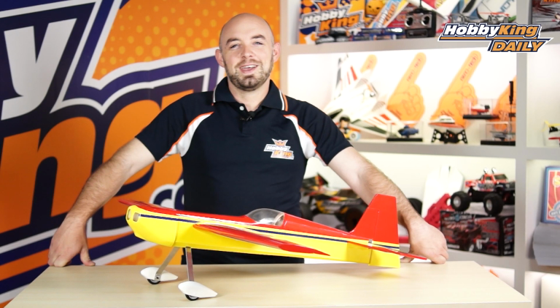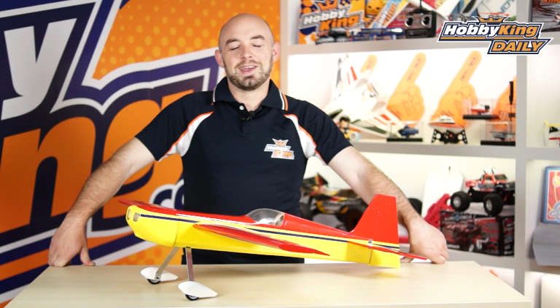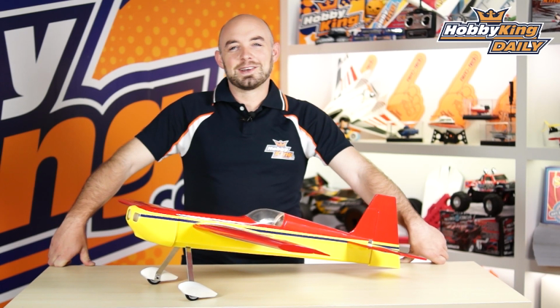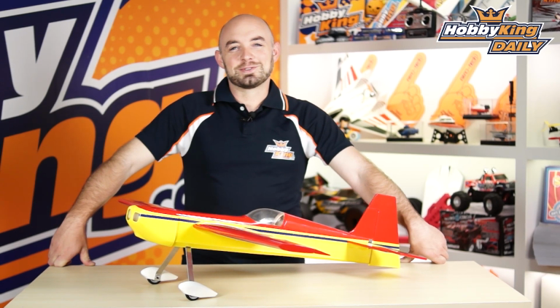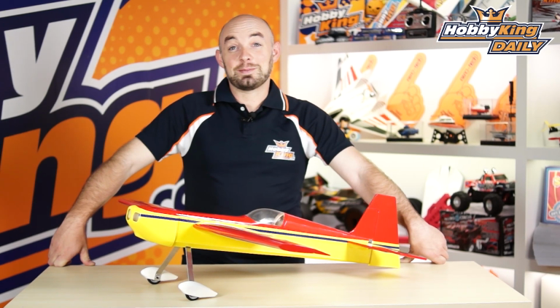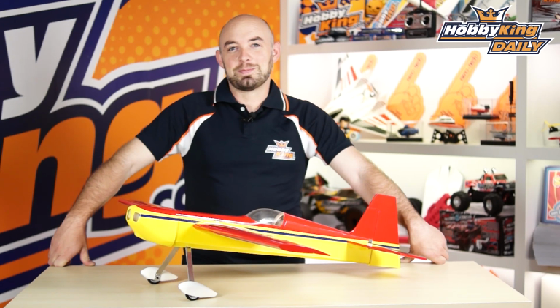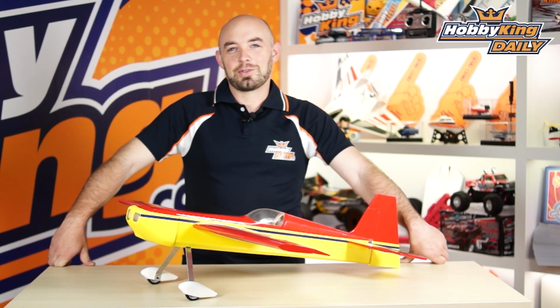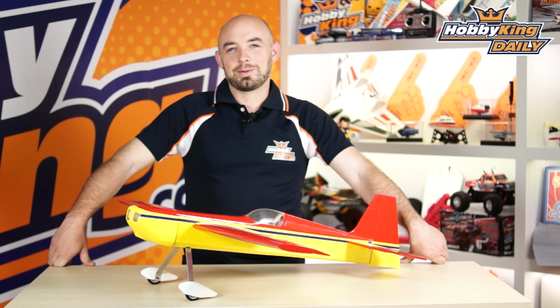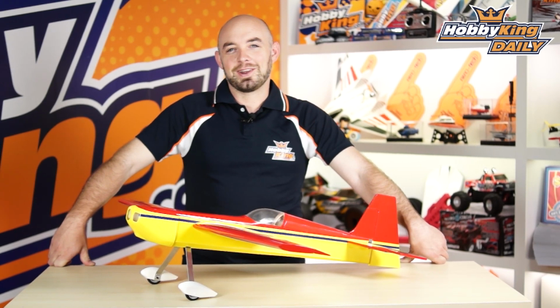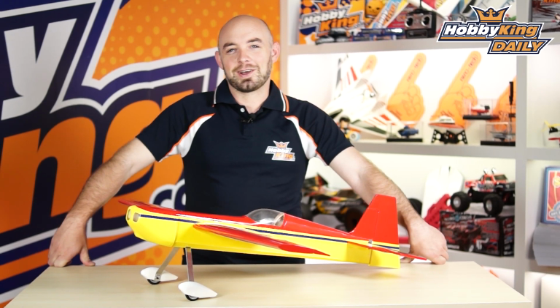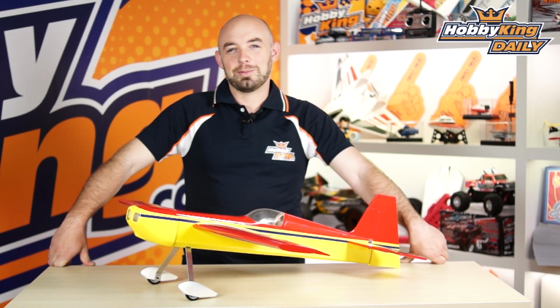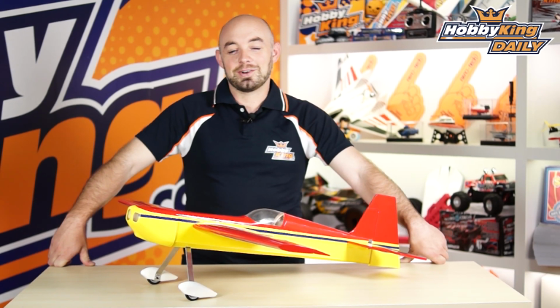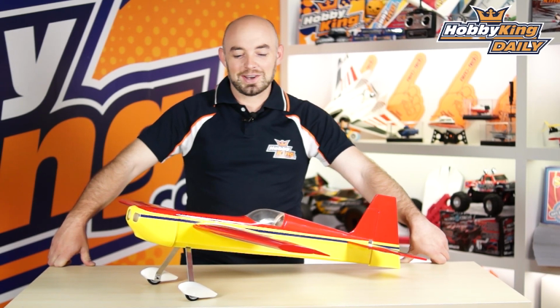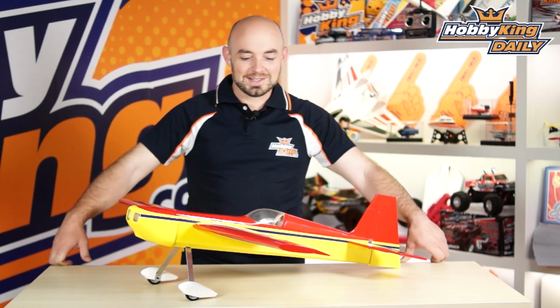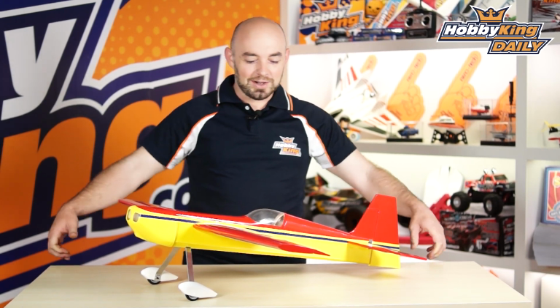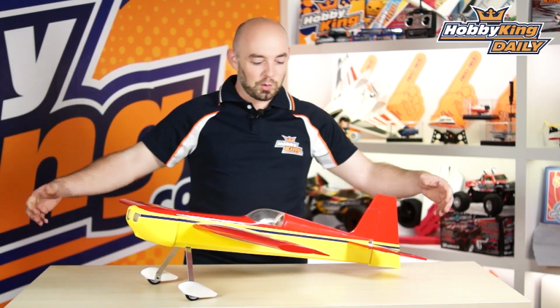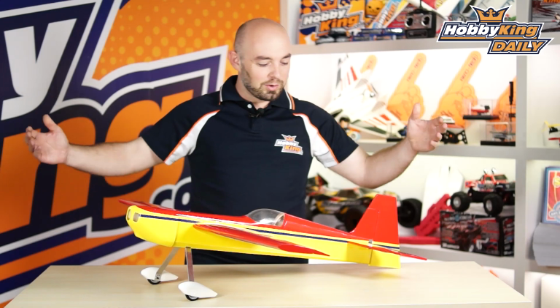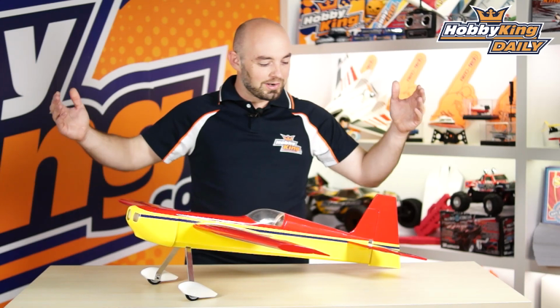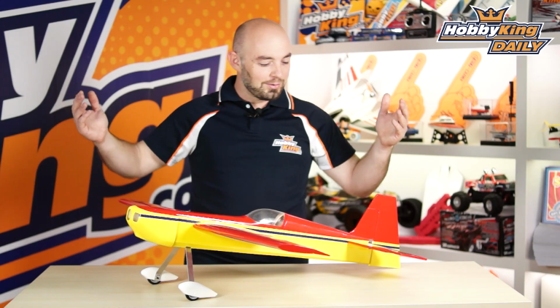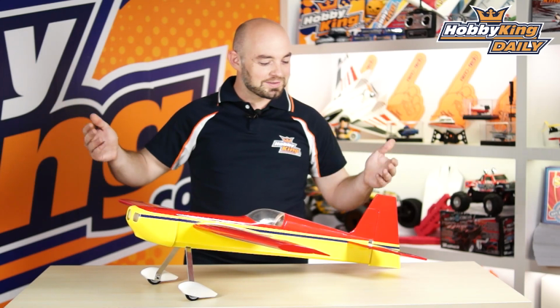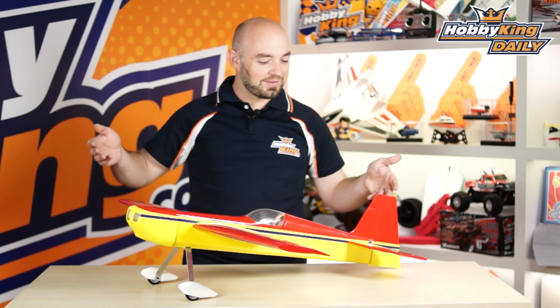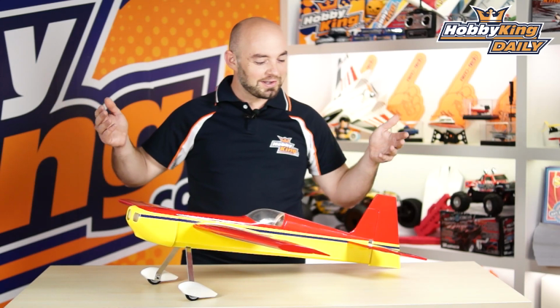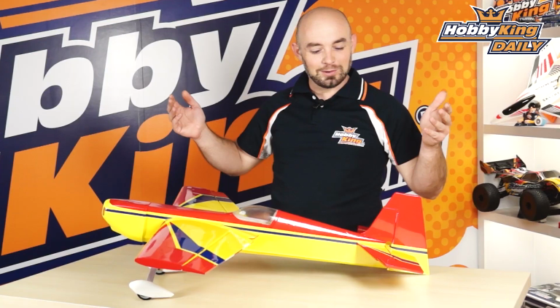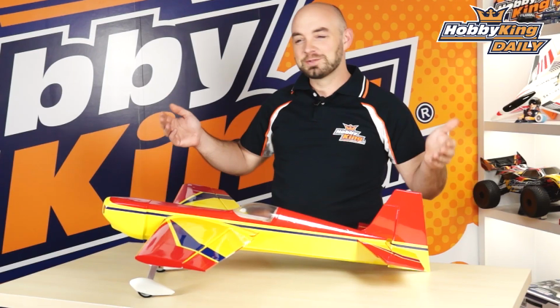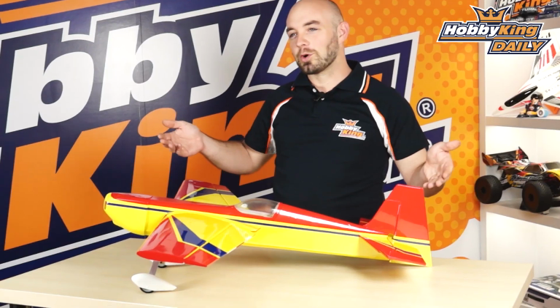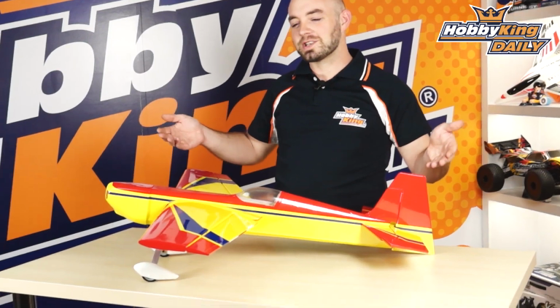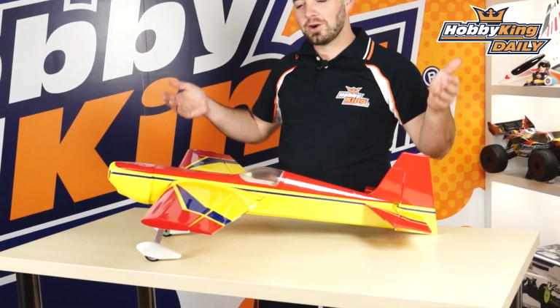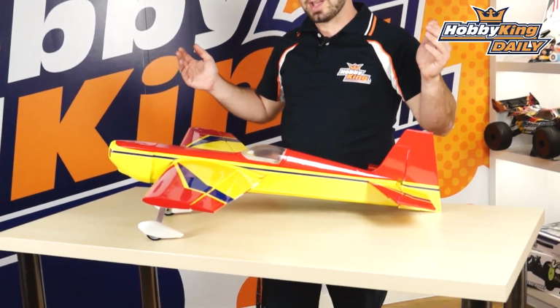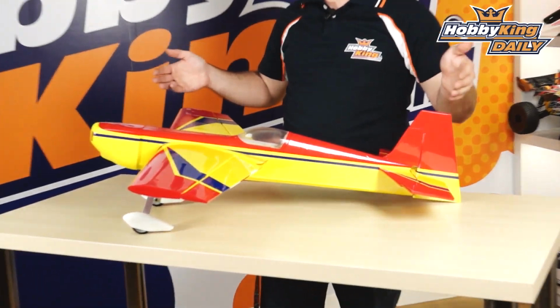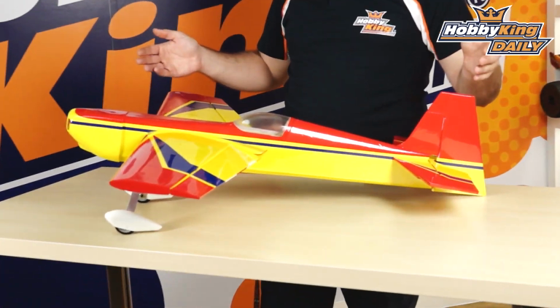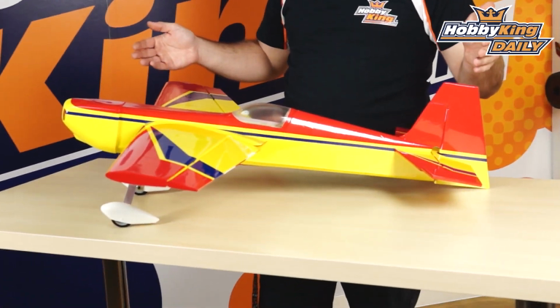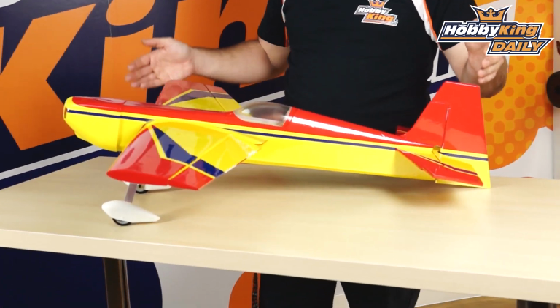Hey guys, what's up? It's Paul with Hobking.com here. Today's daily we are bringing you this fun little sport scale Edge 540.